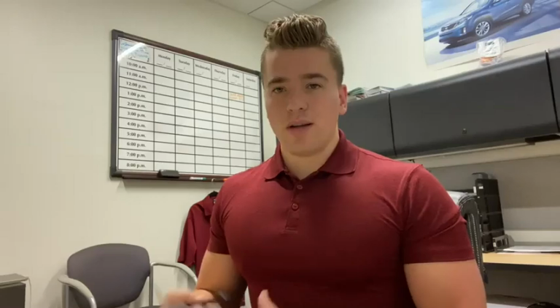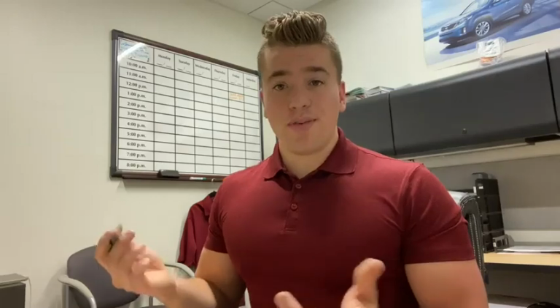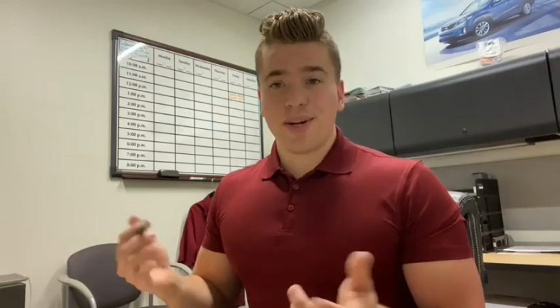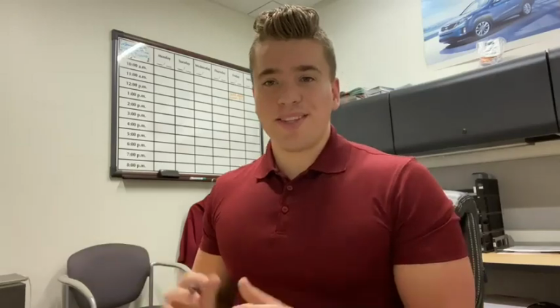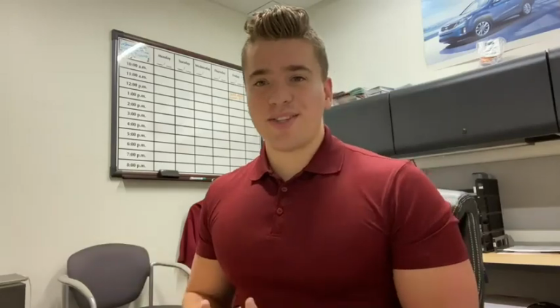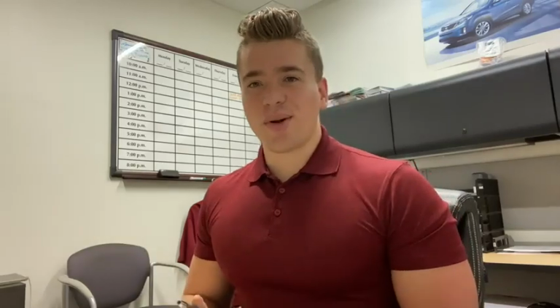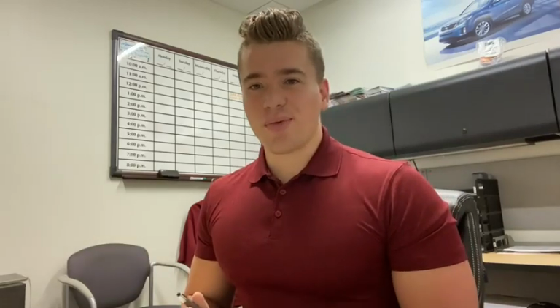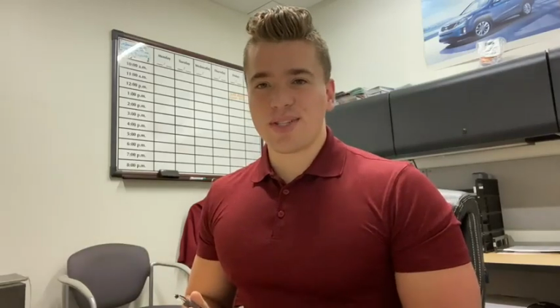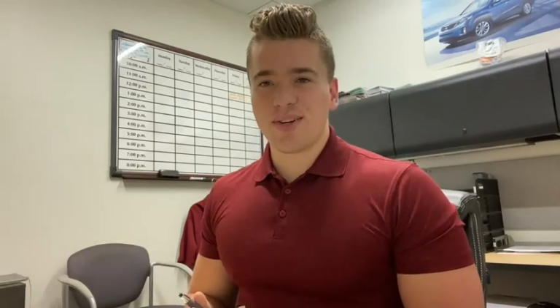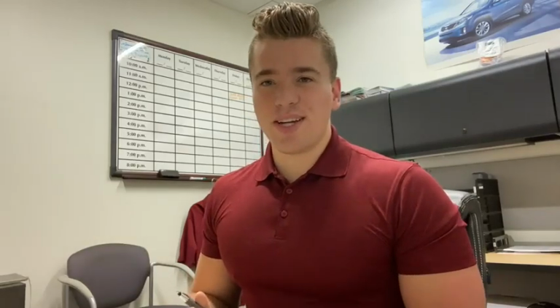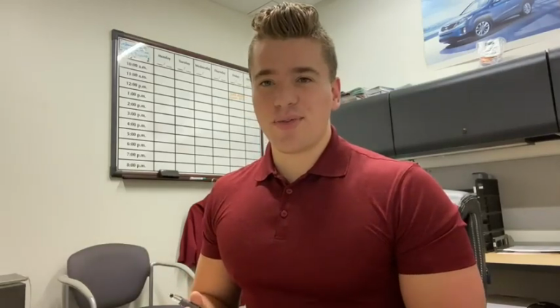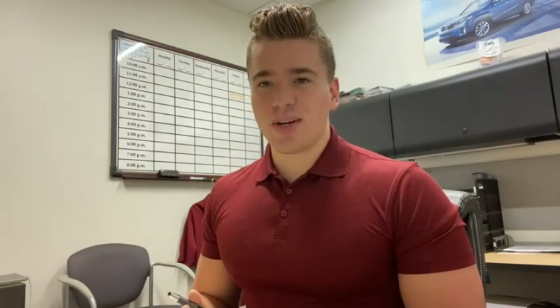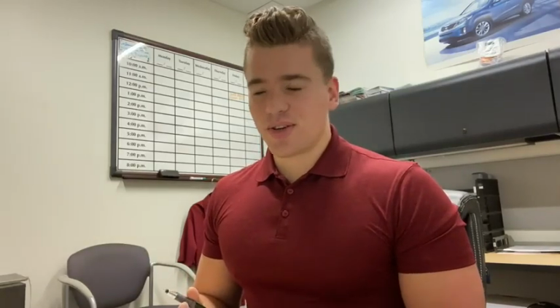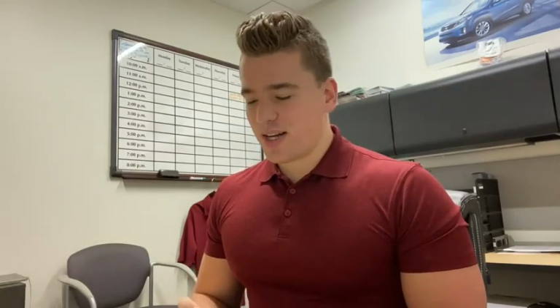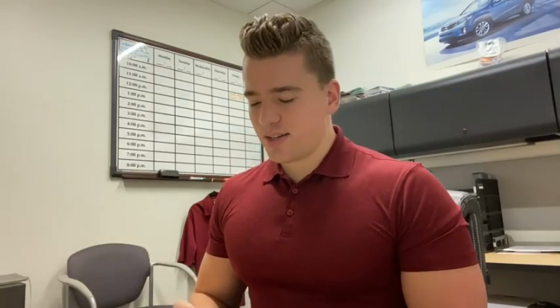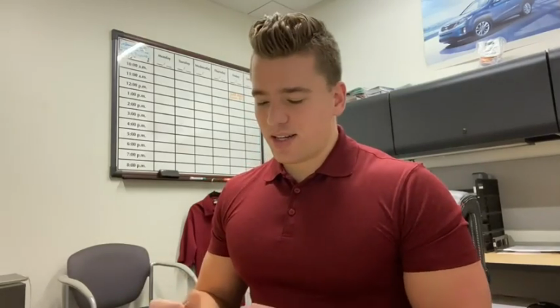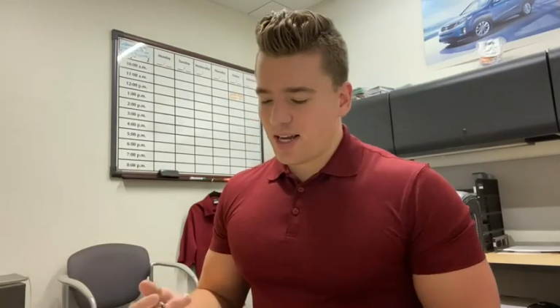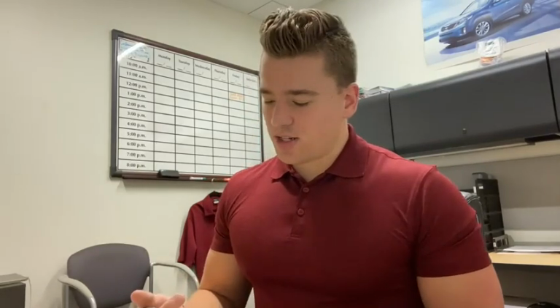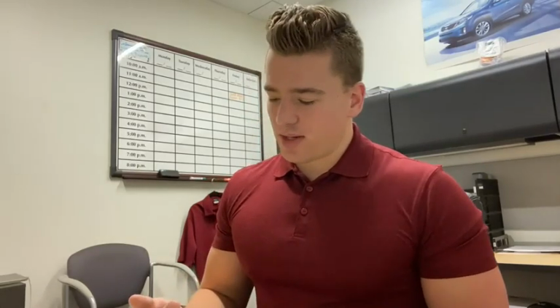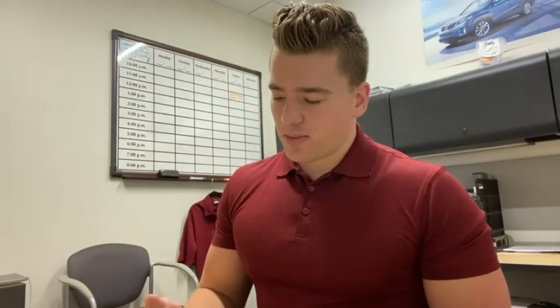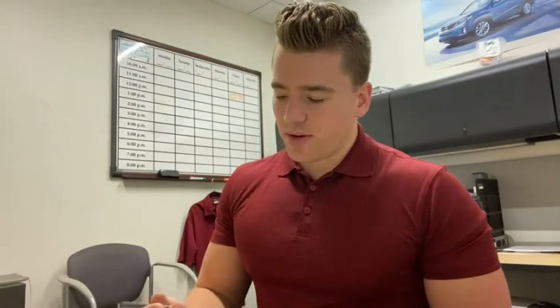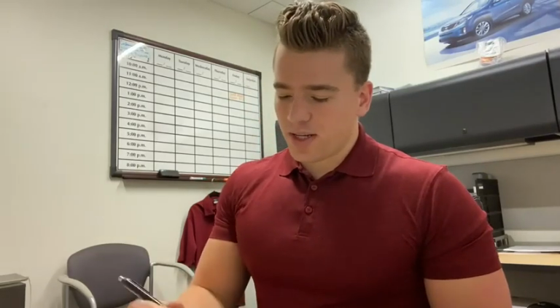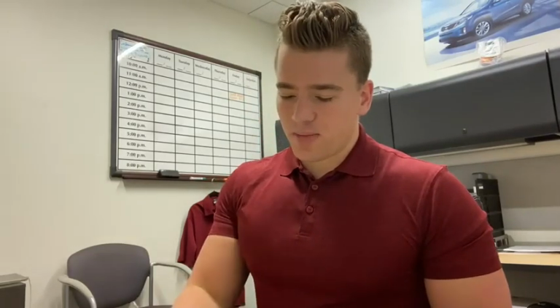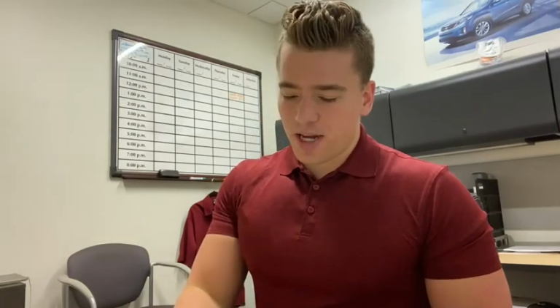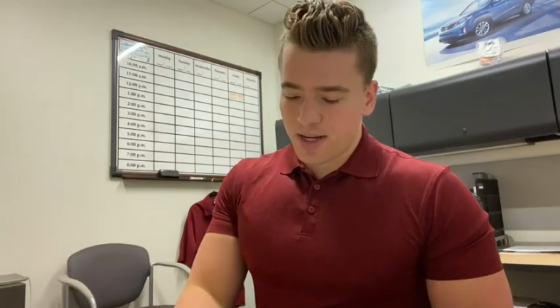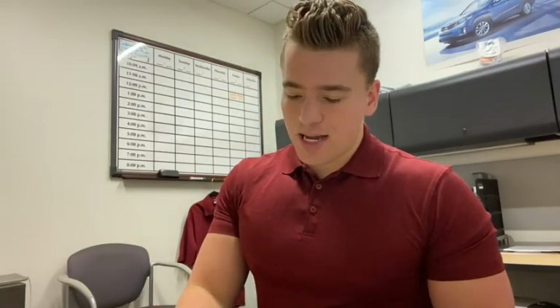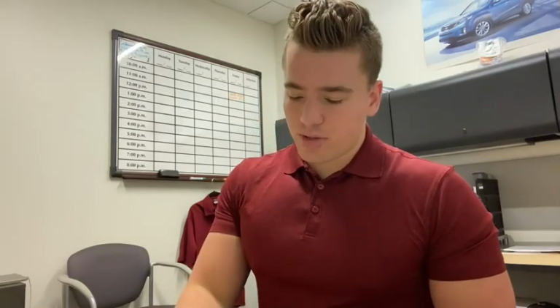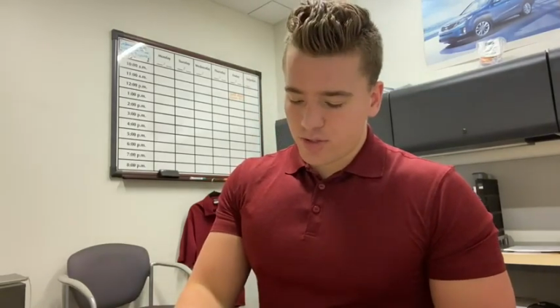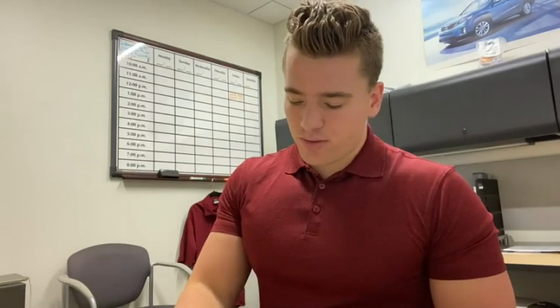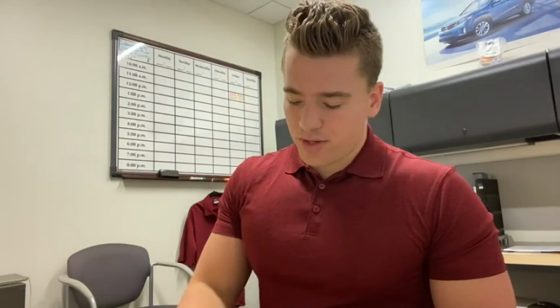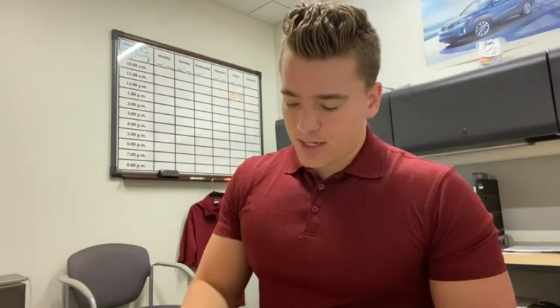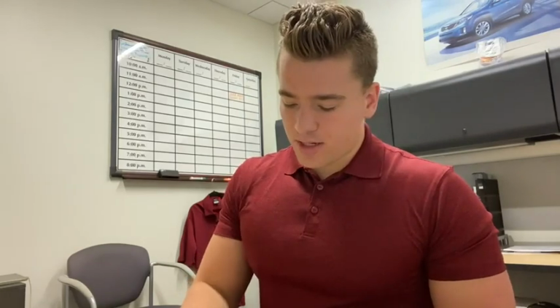Hey everybody, this is Charlie with Russ DeRocchio, Waukesha right here. Today, I just wanted to briefly explain gap insurance with you guys.